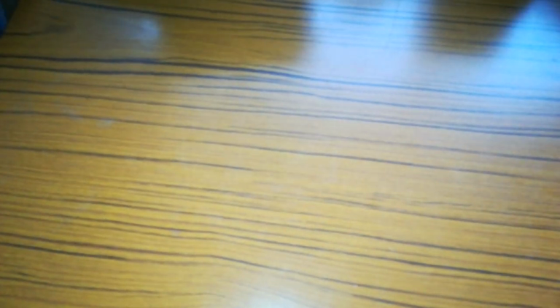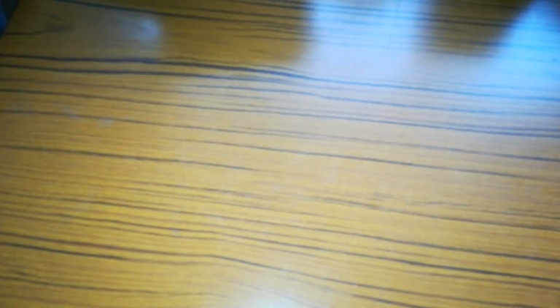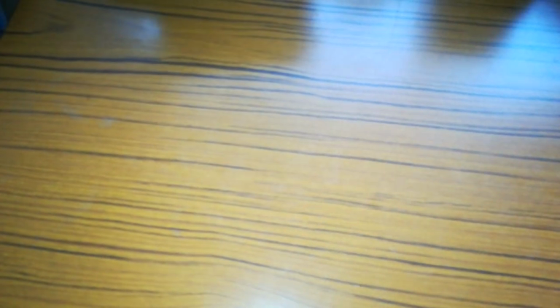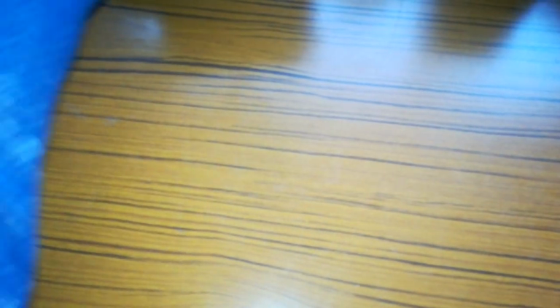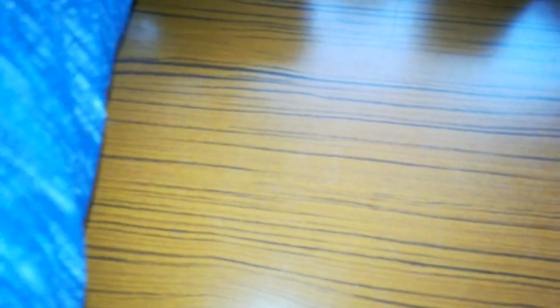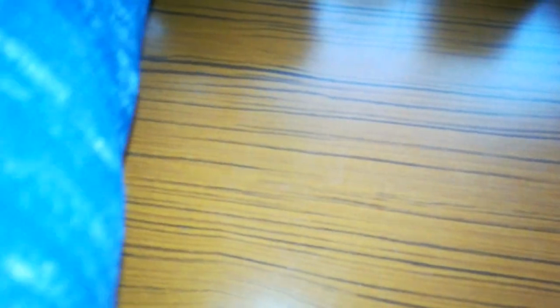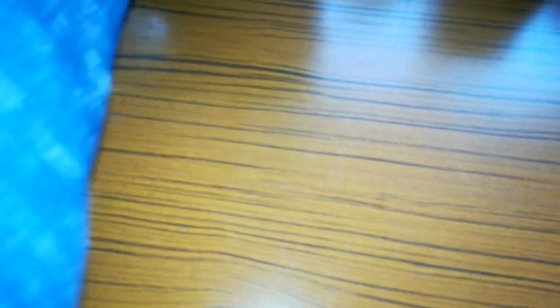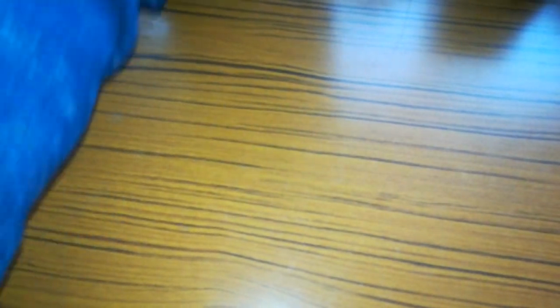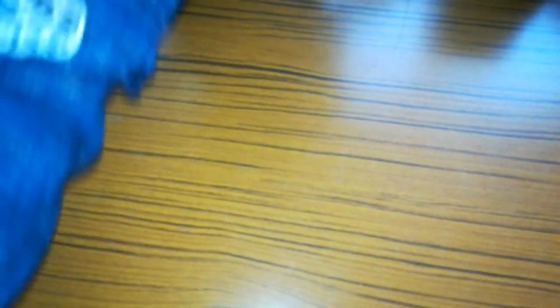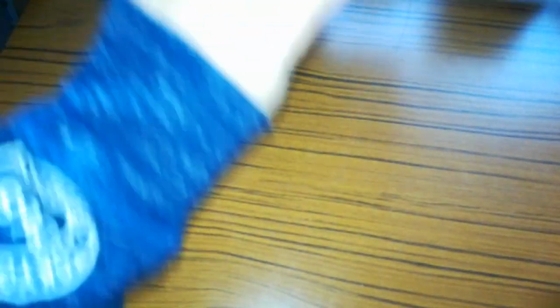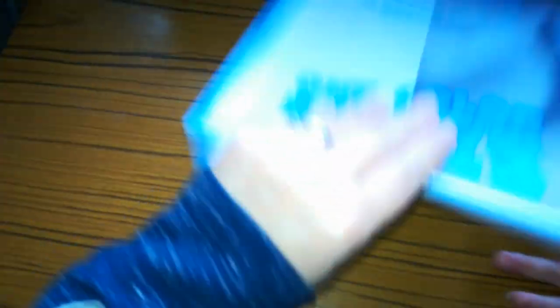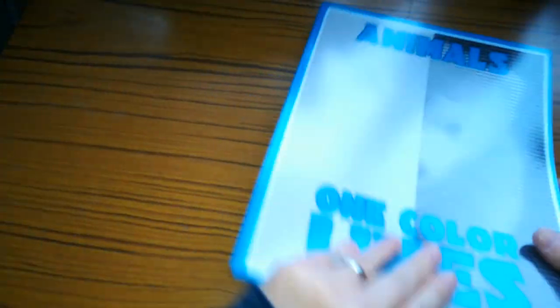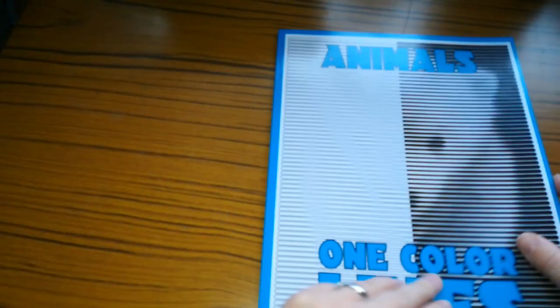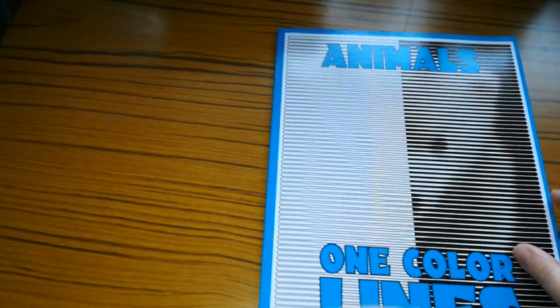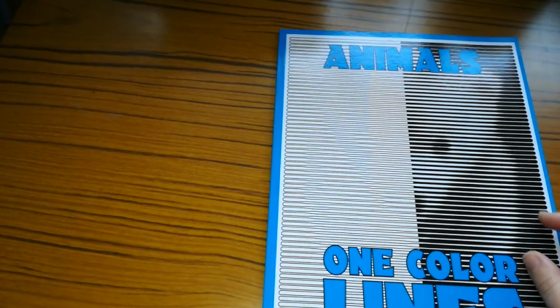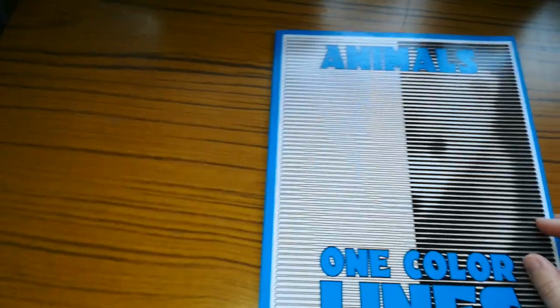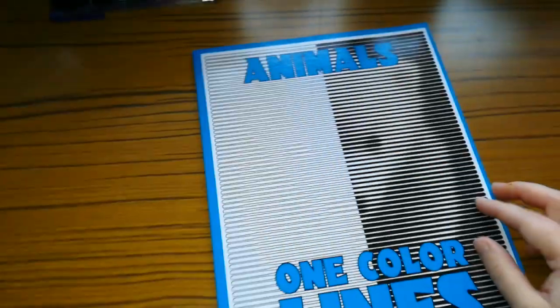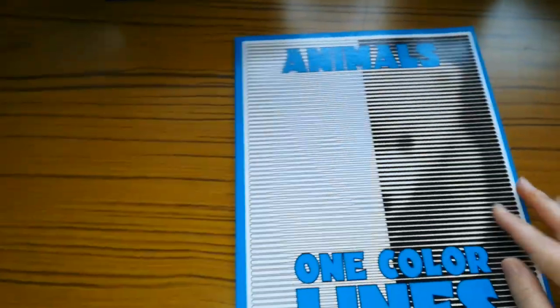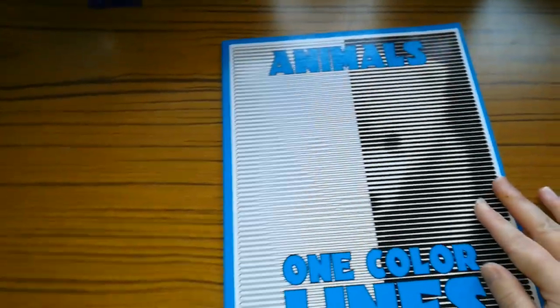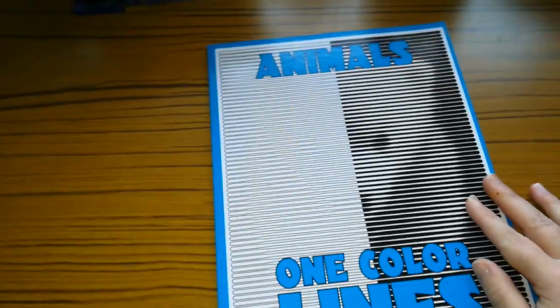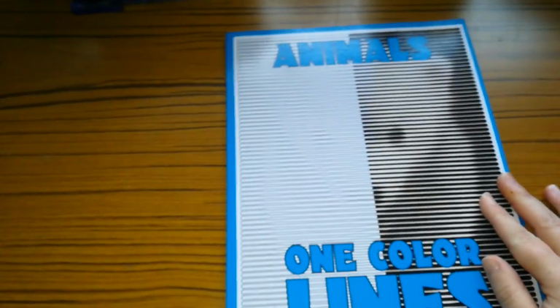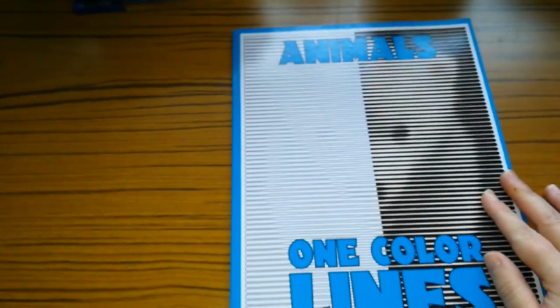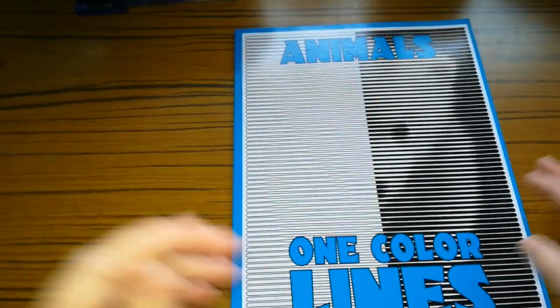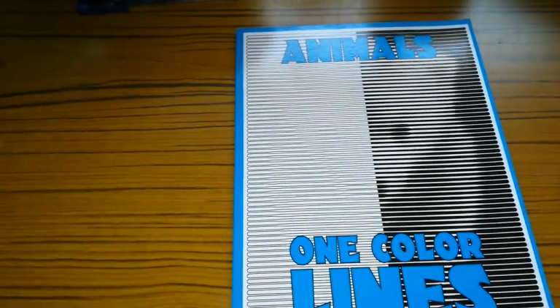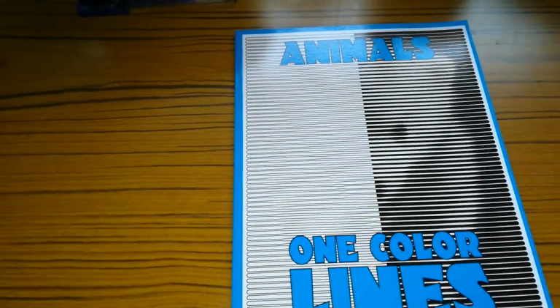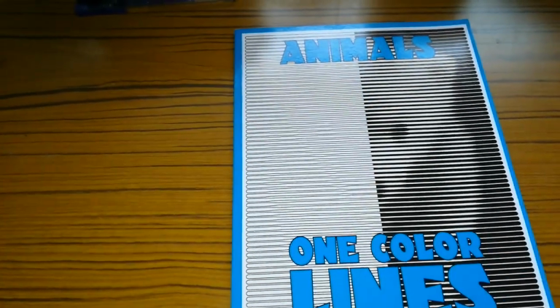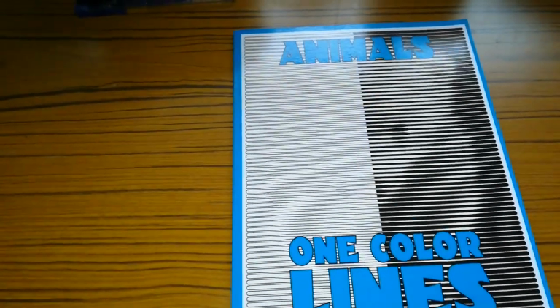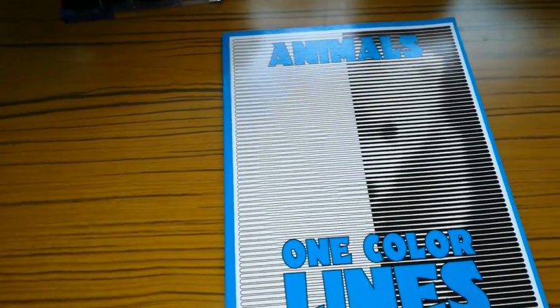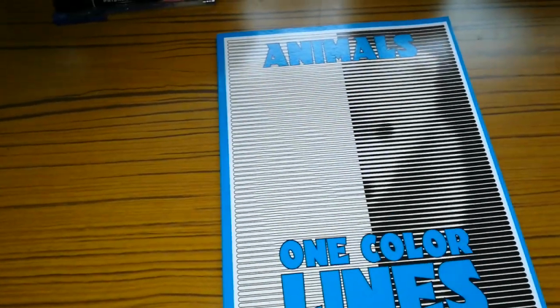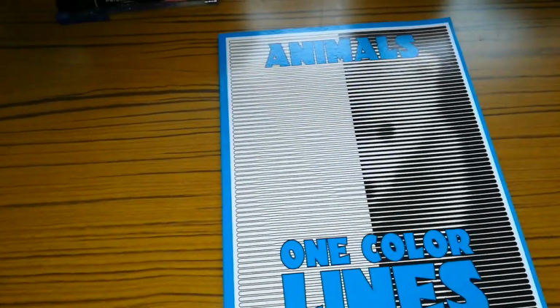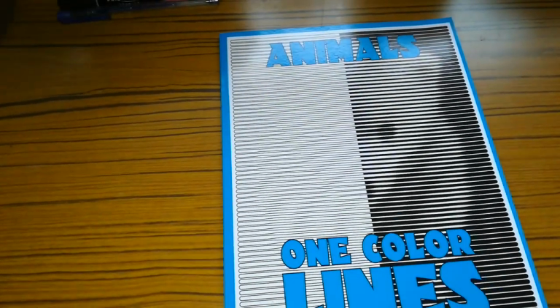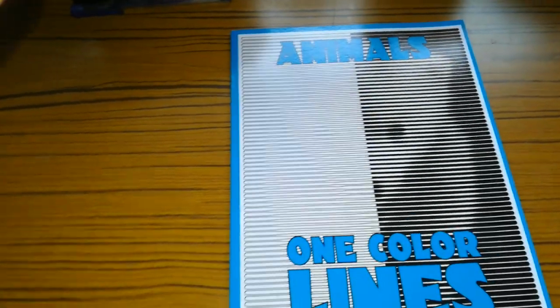I will drop the books down as I go along. So the next one I've got is Animals One Colour Lines.